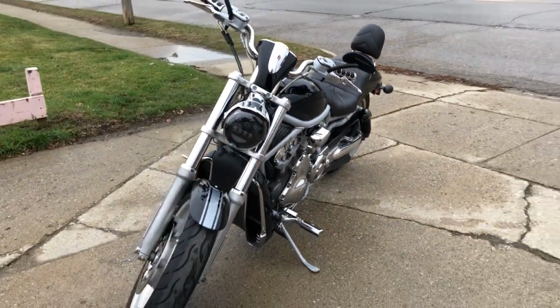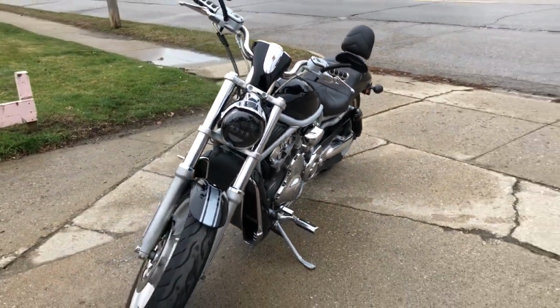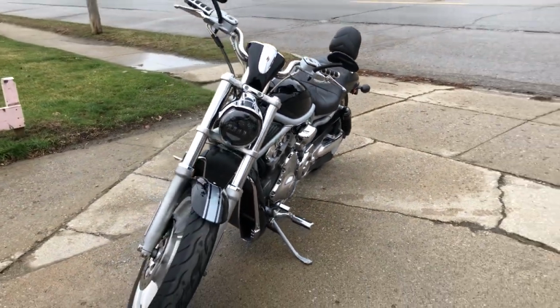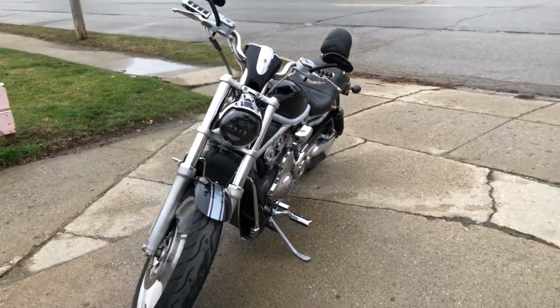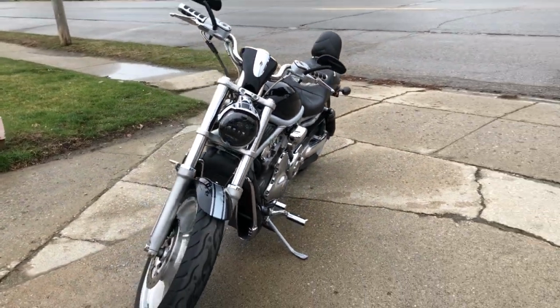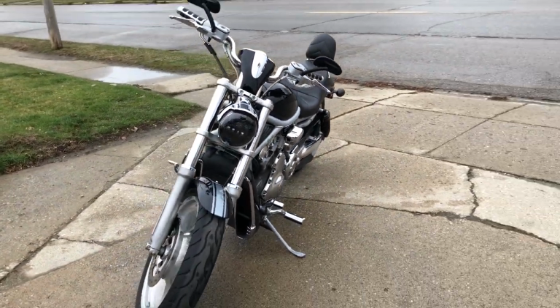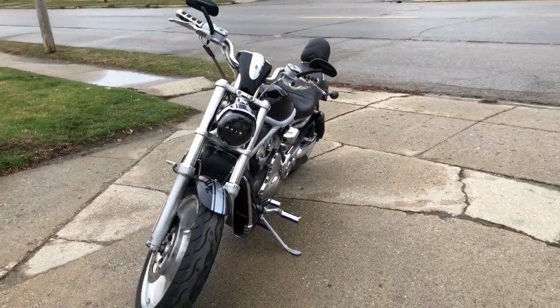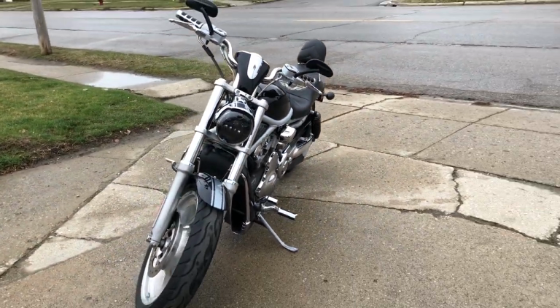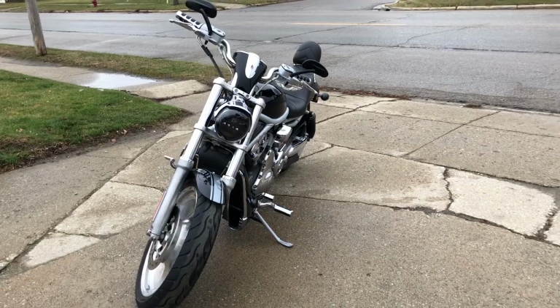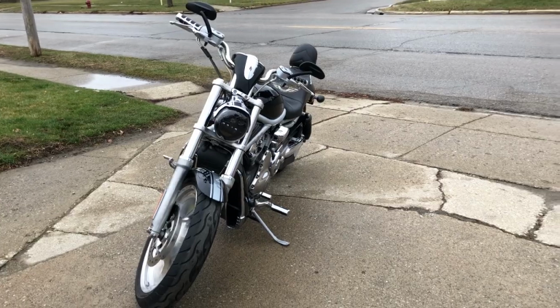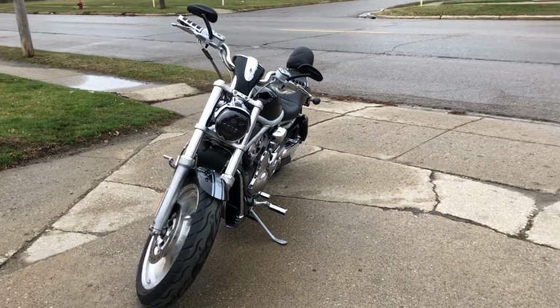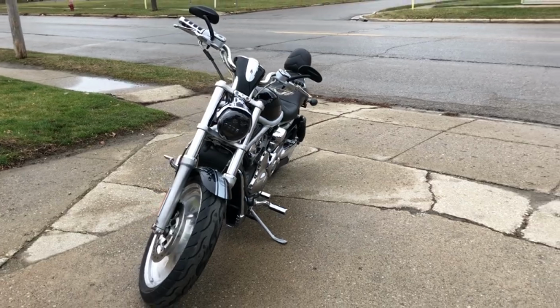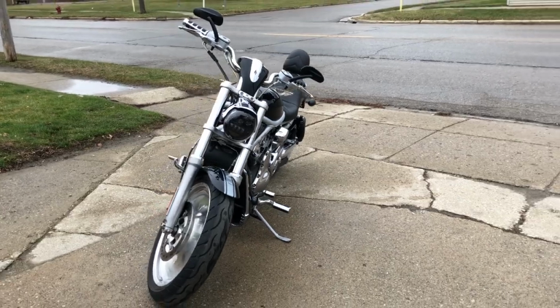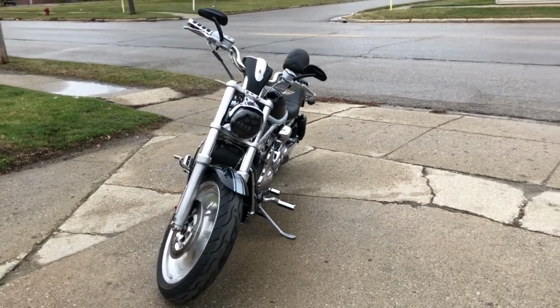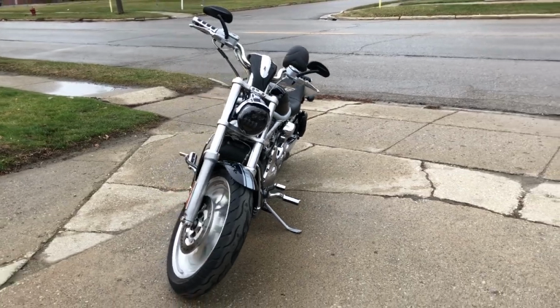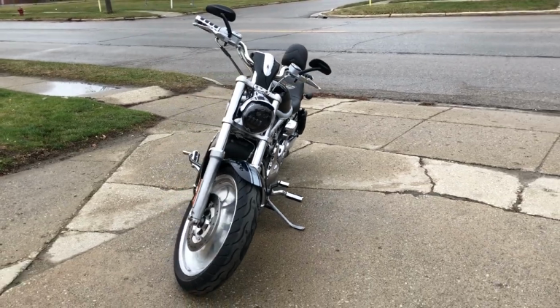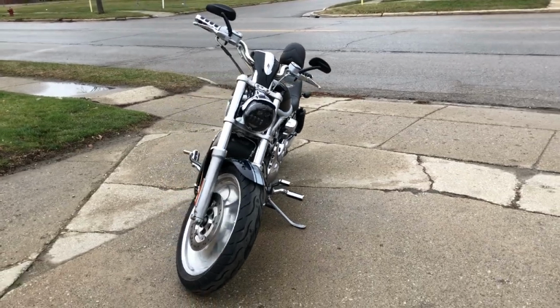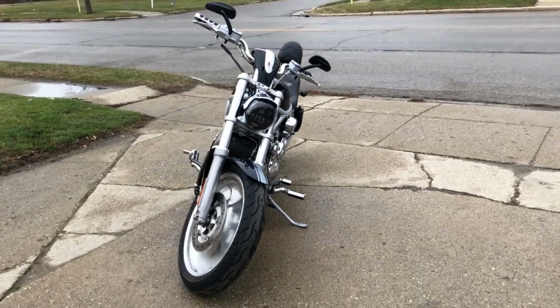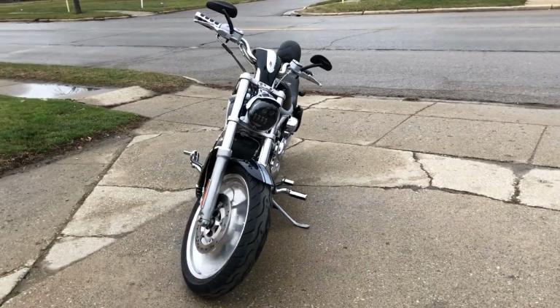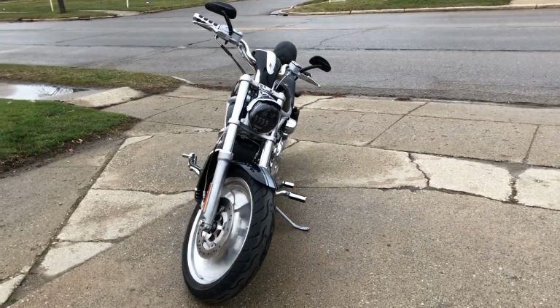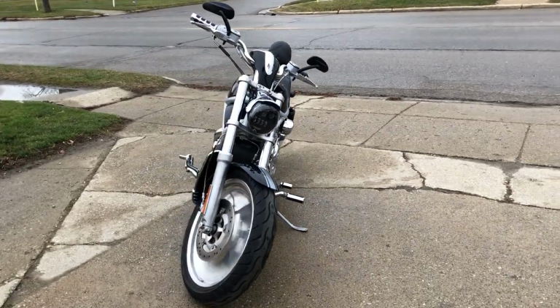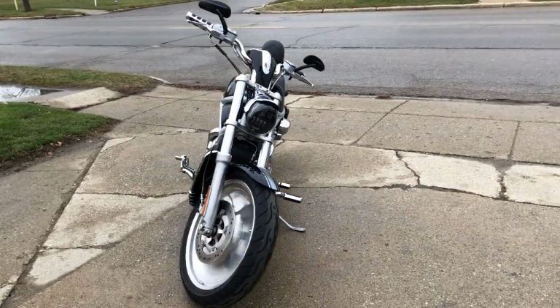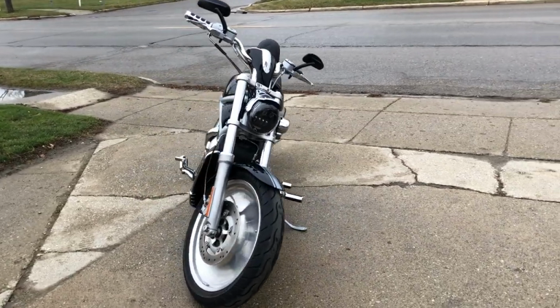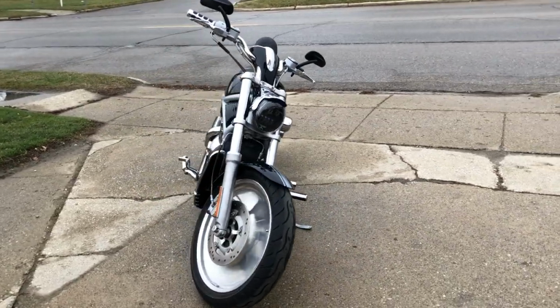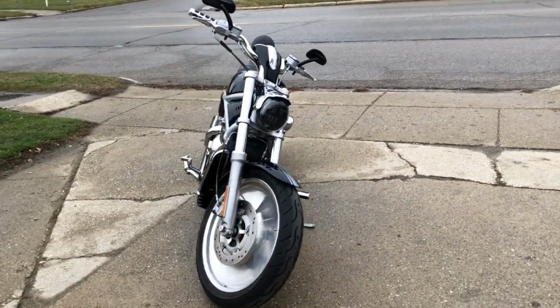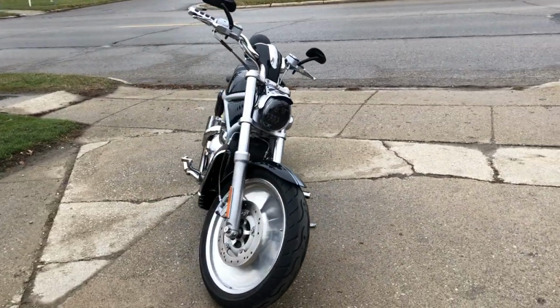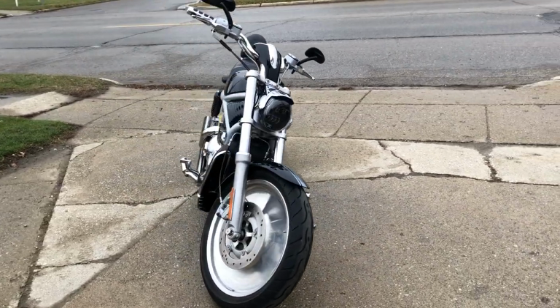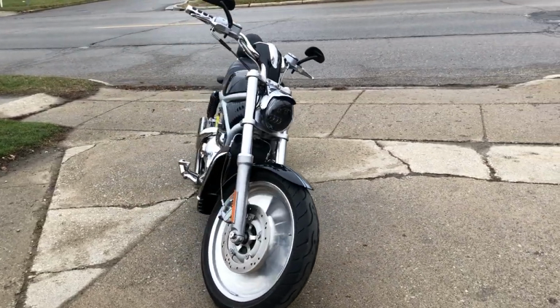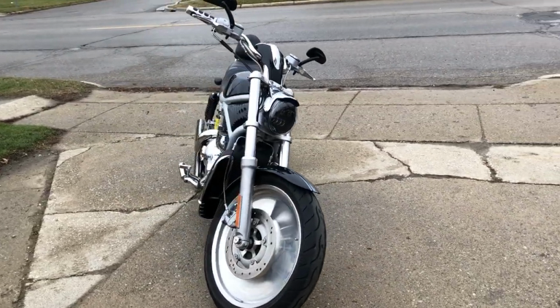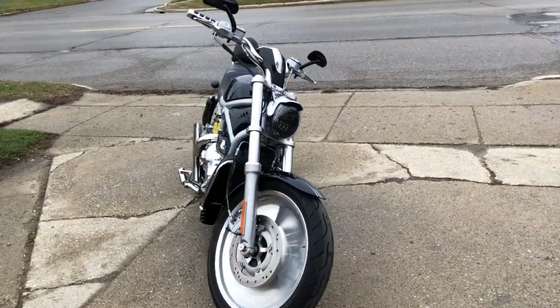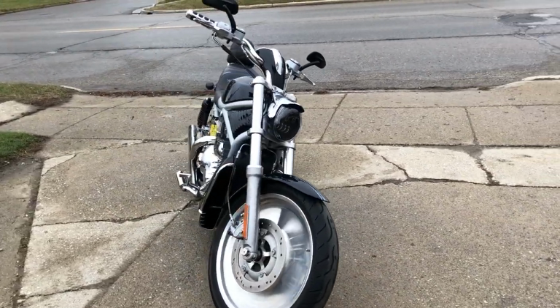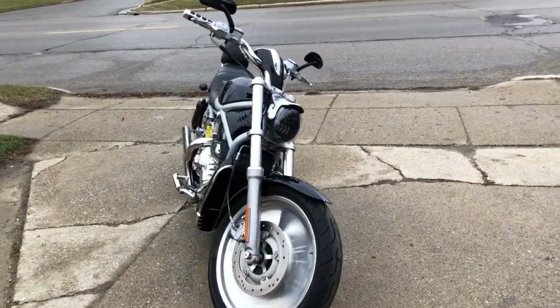This is a great motorcycle for the money. Also, I see you've got a Daymaker headlight on there that I missed.